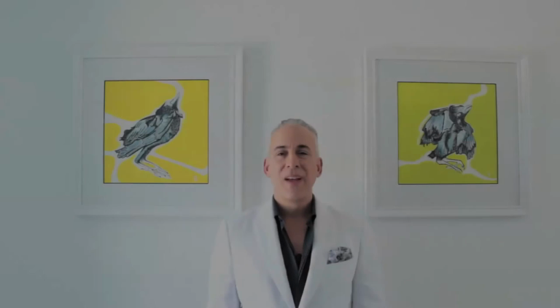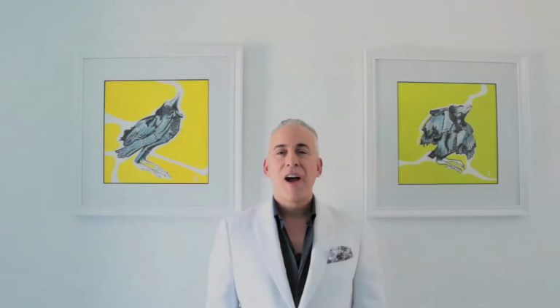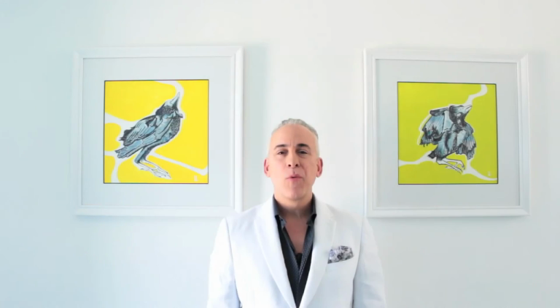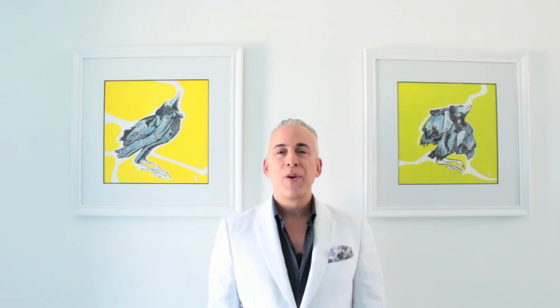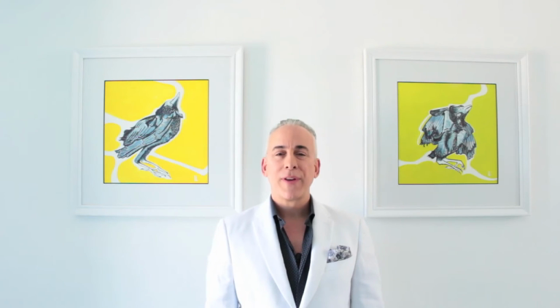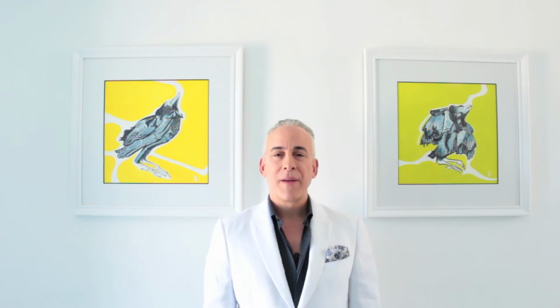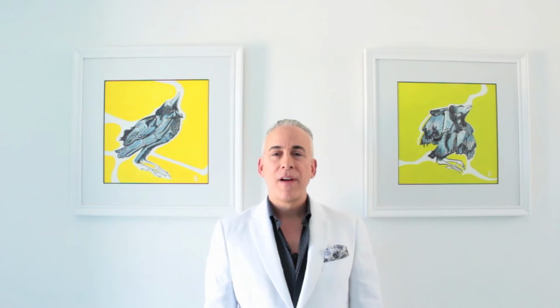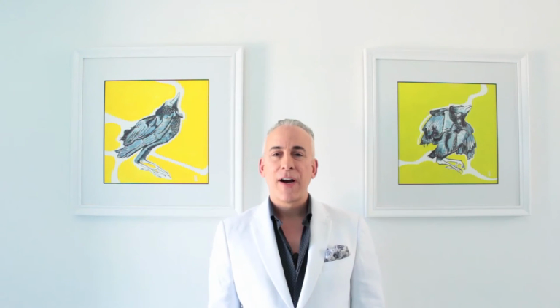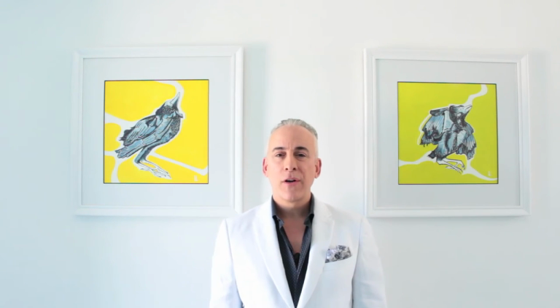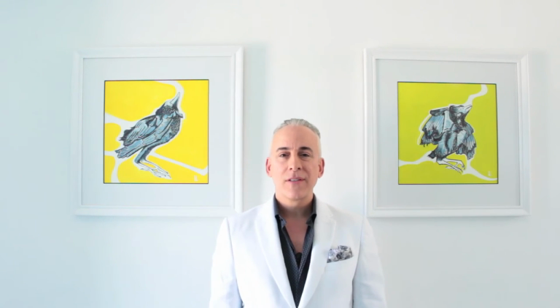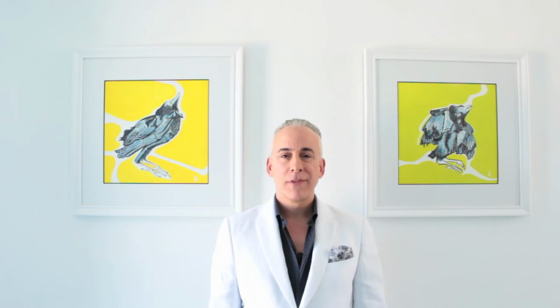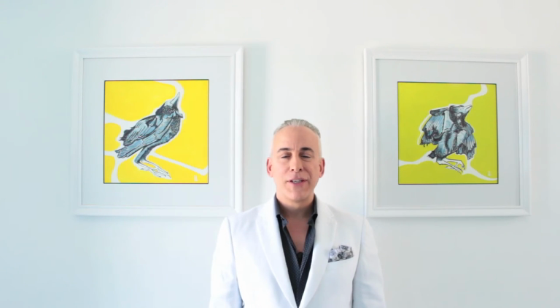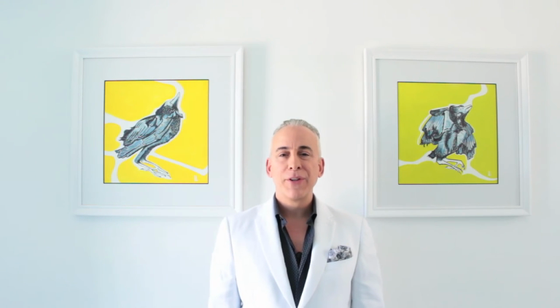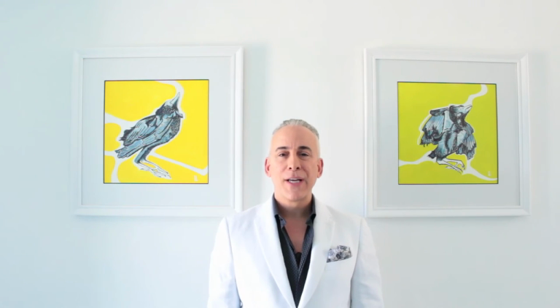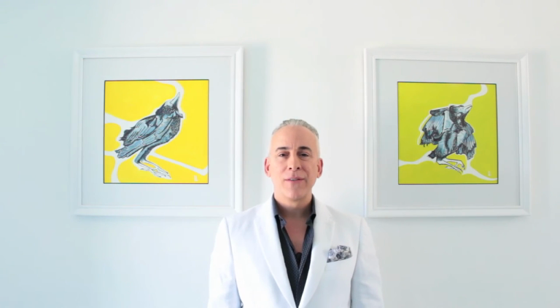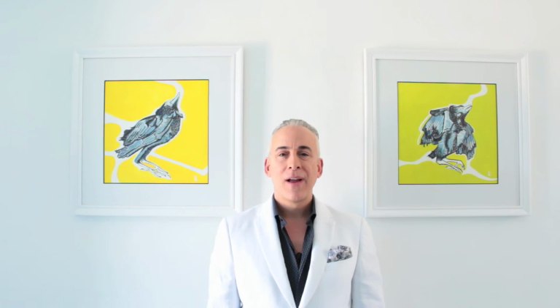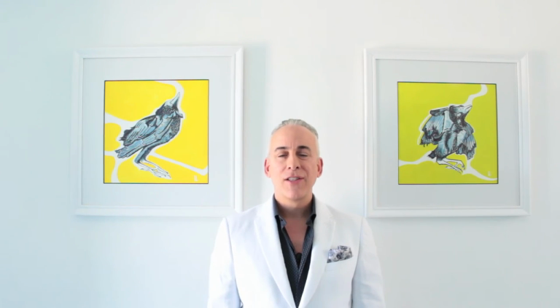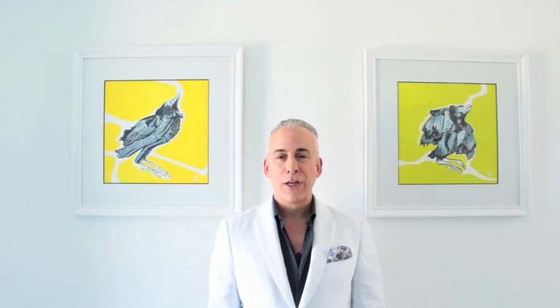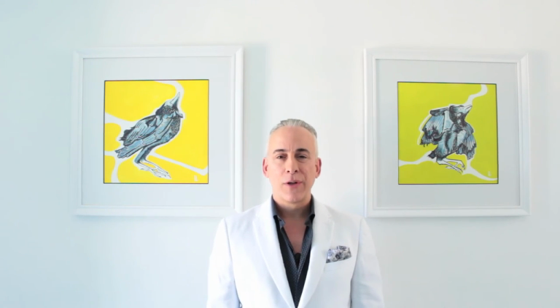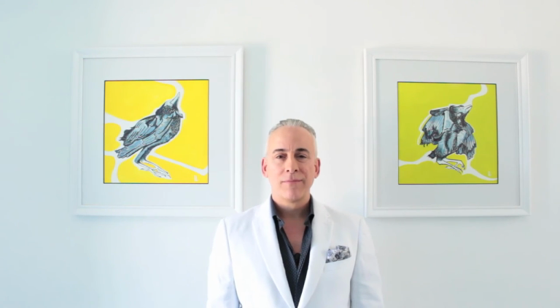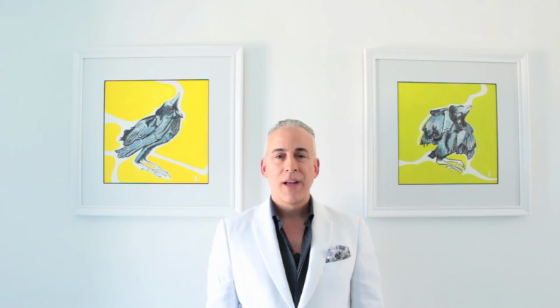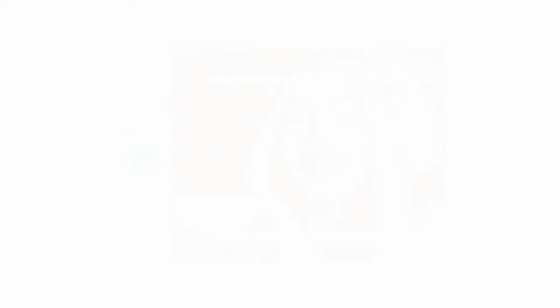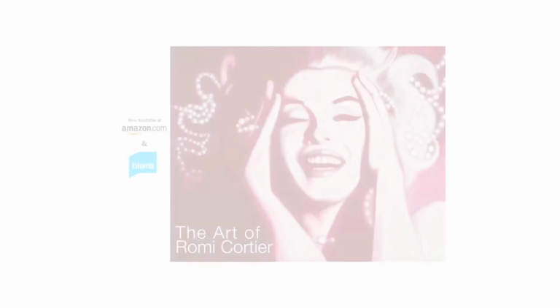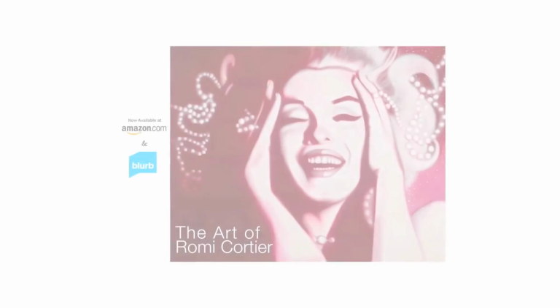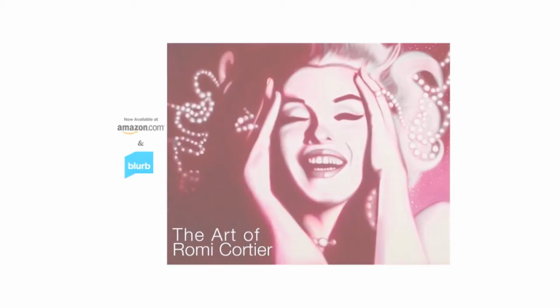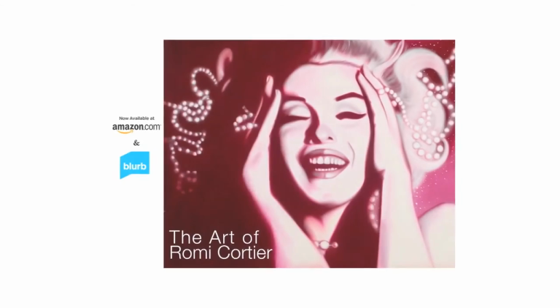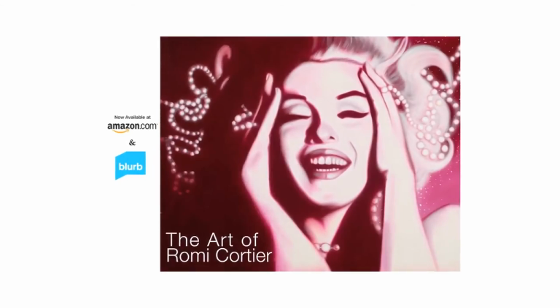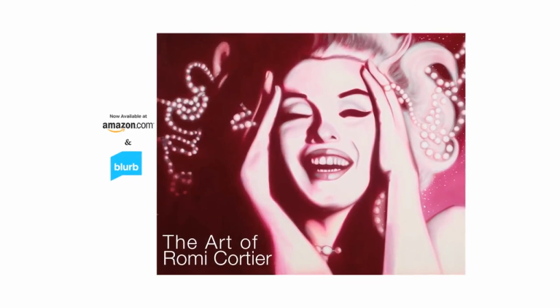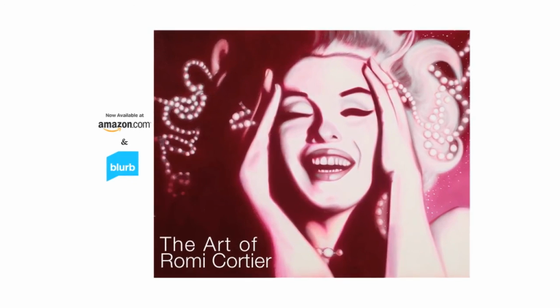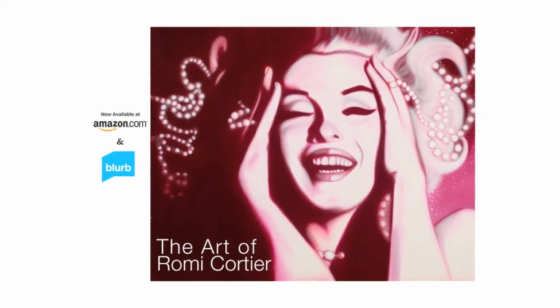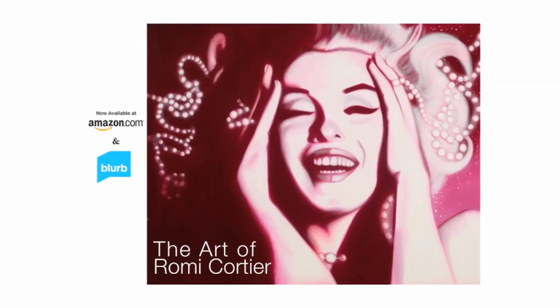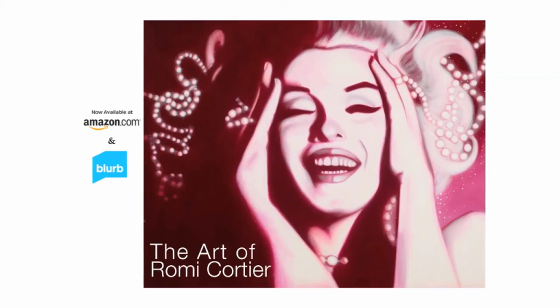I'm Romy Cordier, fine artist, interior designer, and salon owner. Check out my book The Art of Romy Cordier now on Amazon.